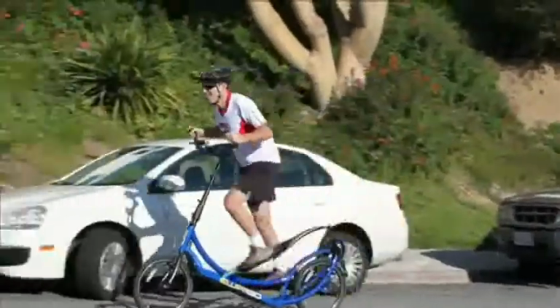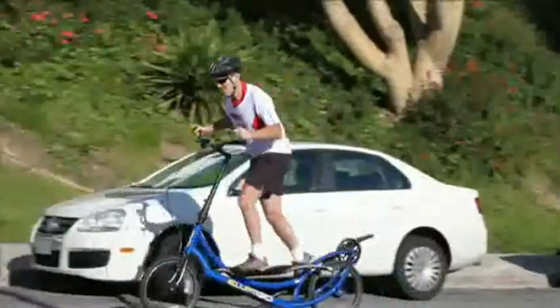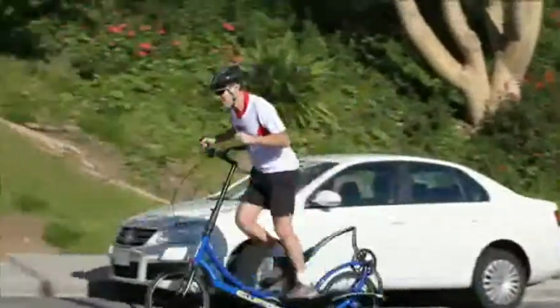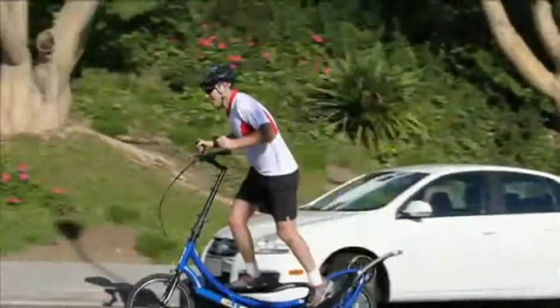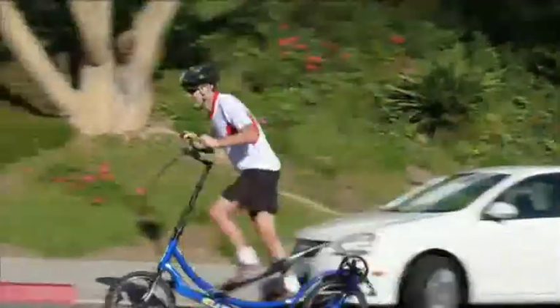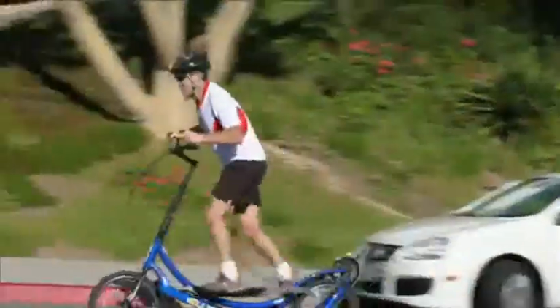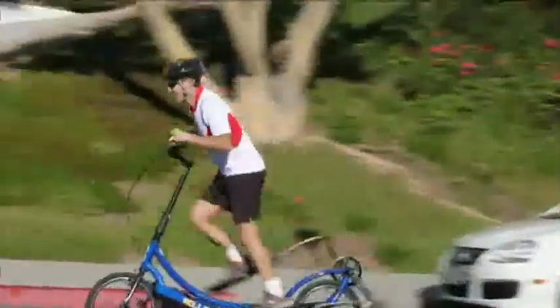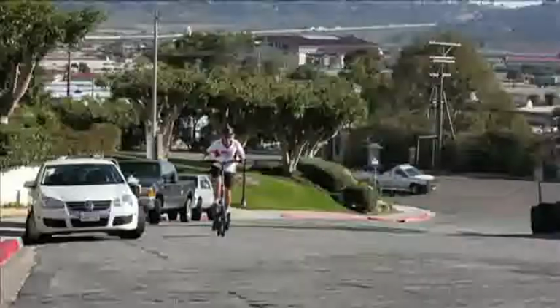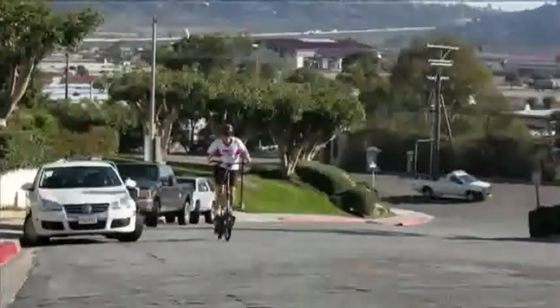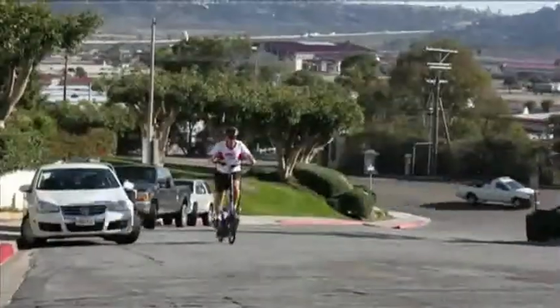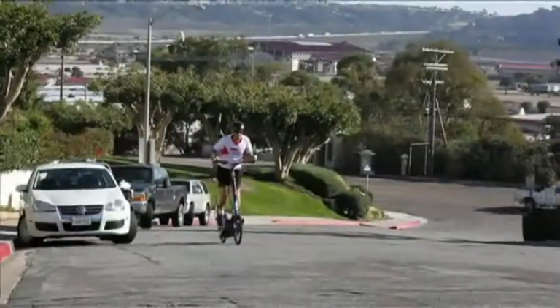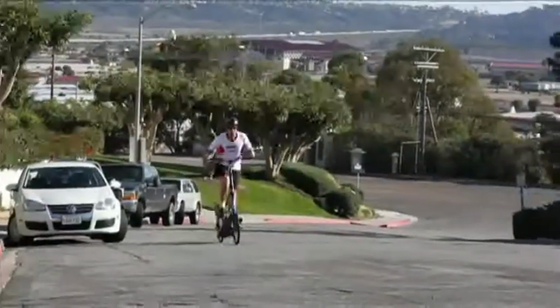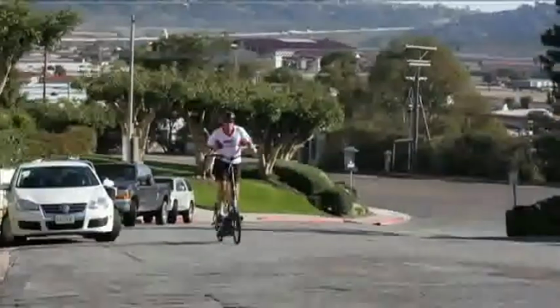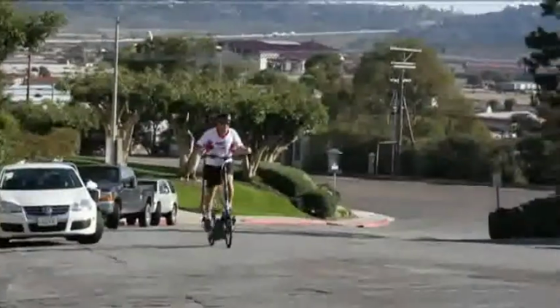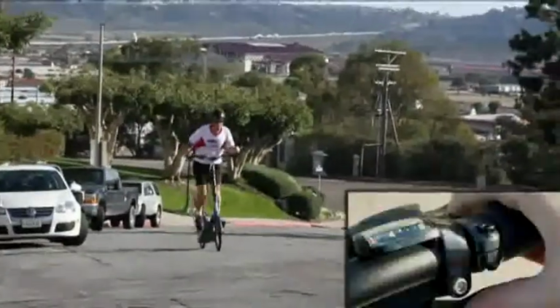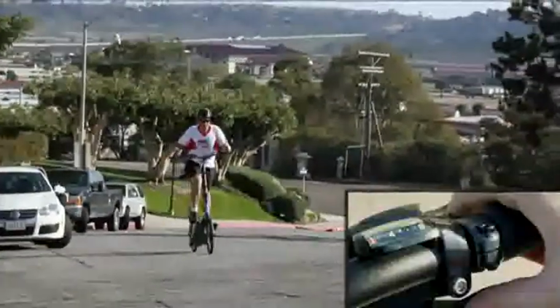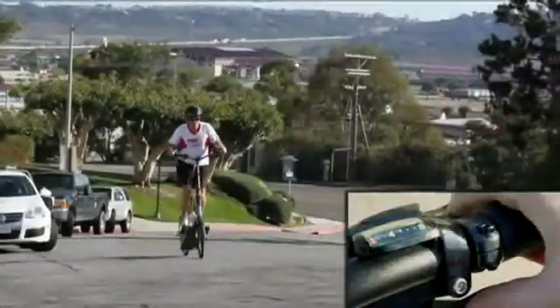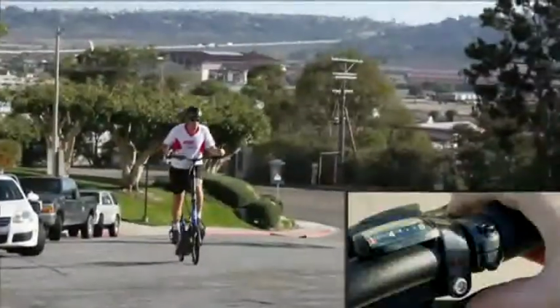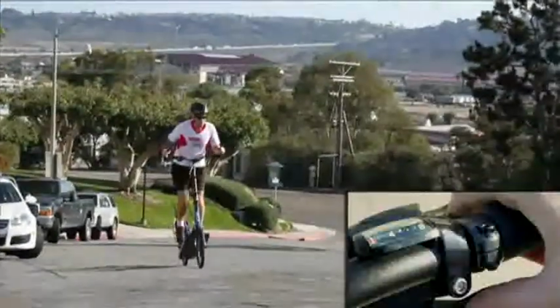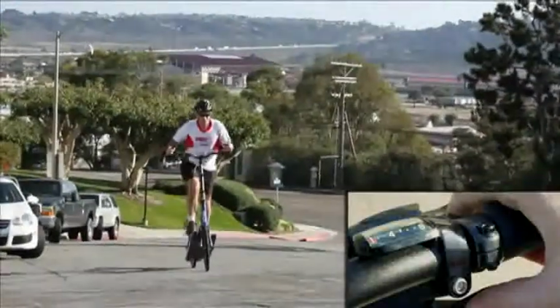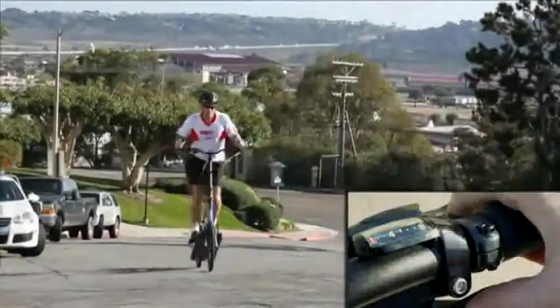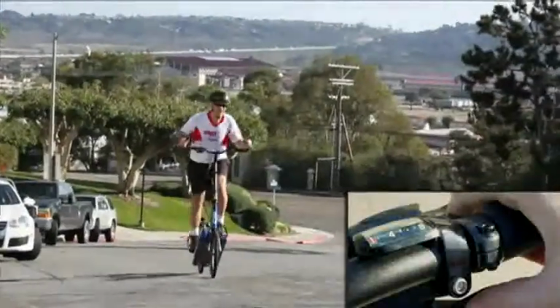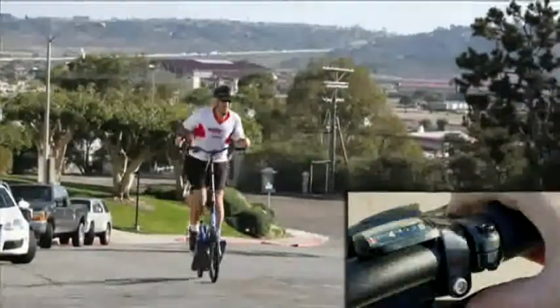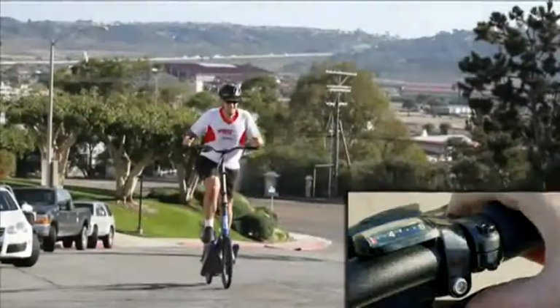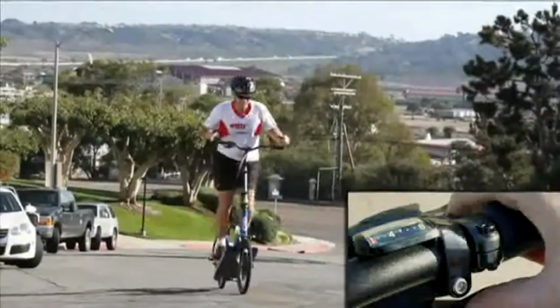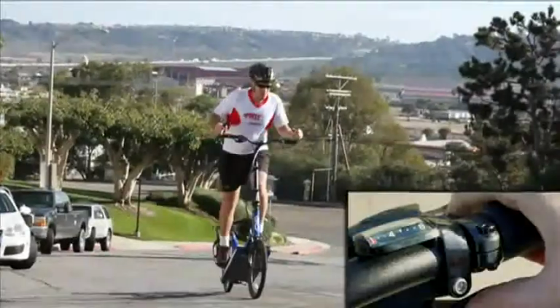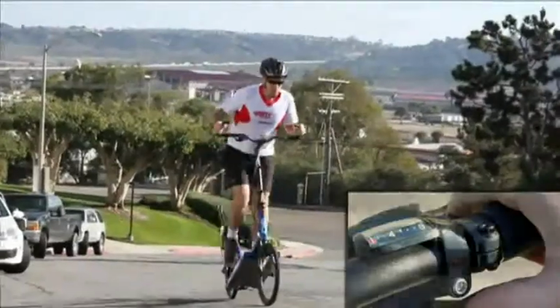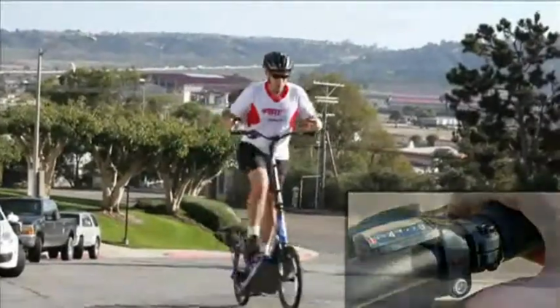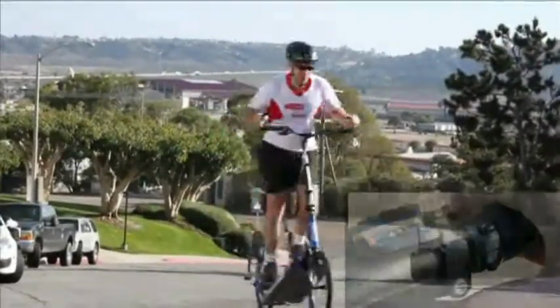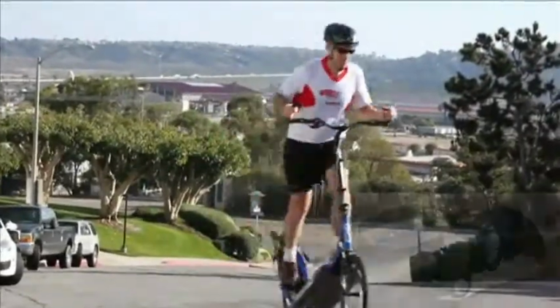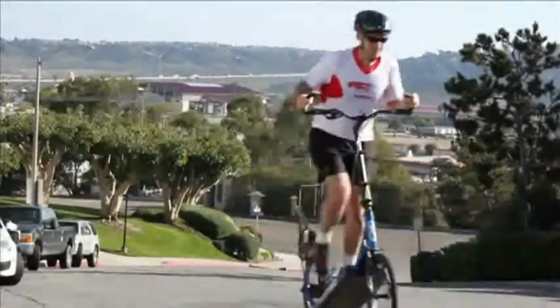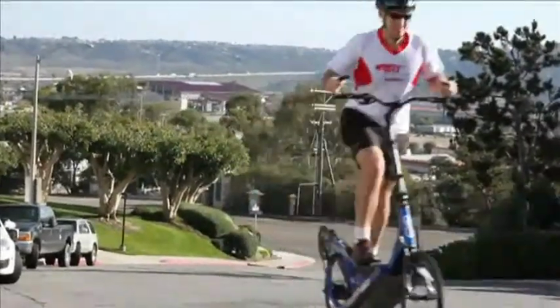As the steepness of the grade increases, shift down, and for very steep grades rely on pedaling in first gear.